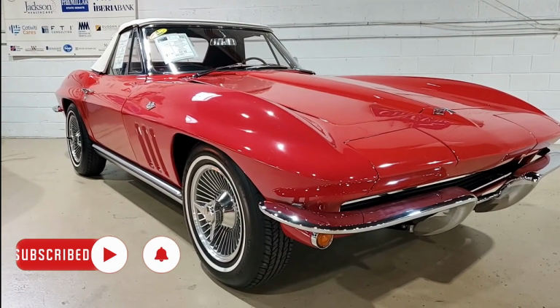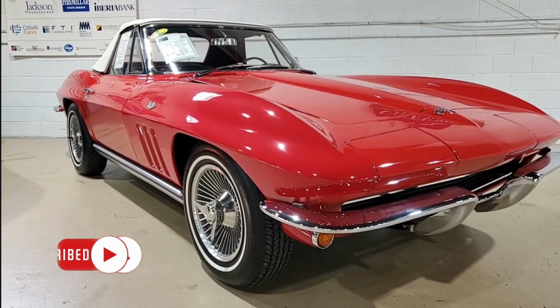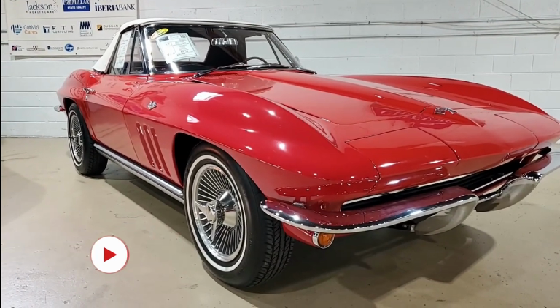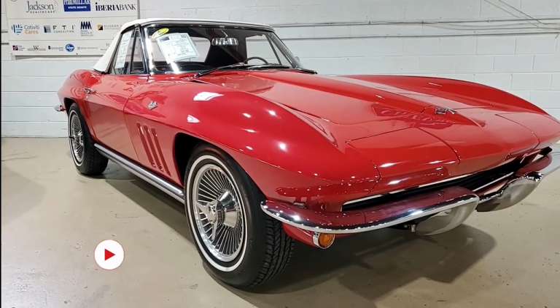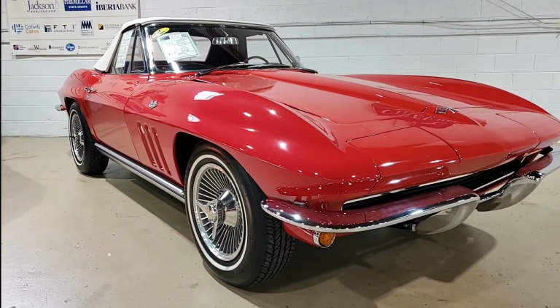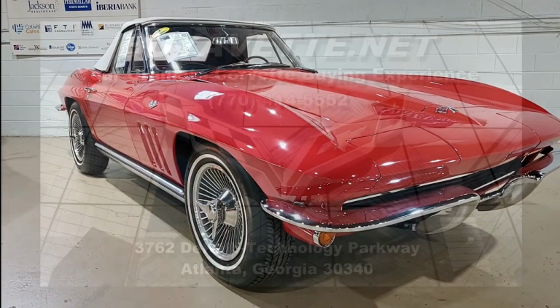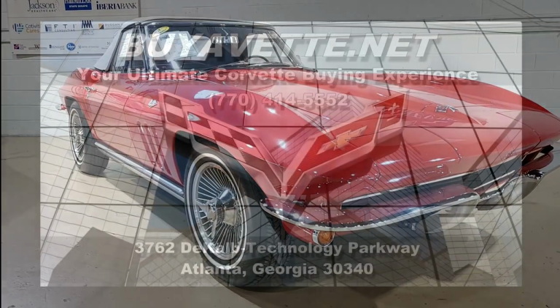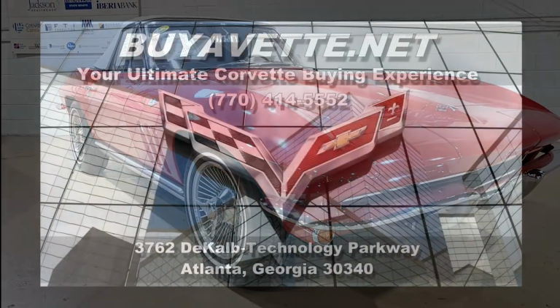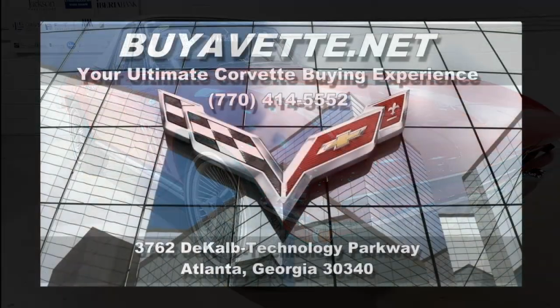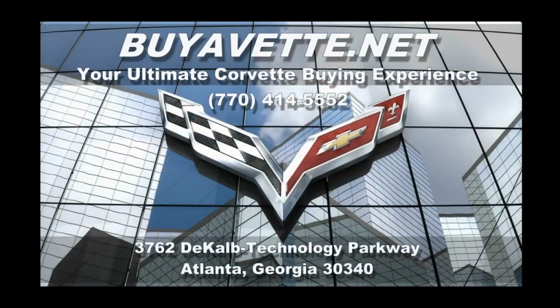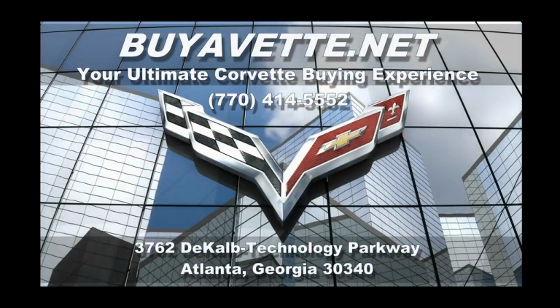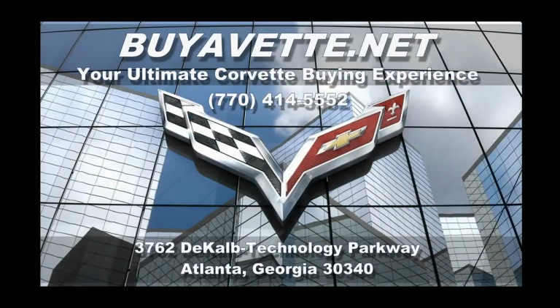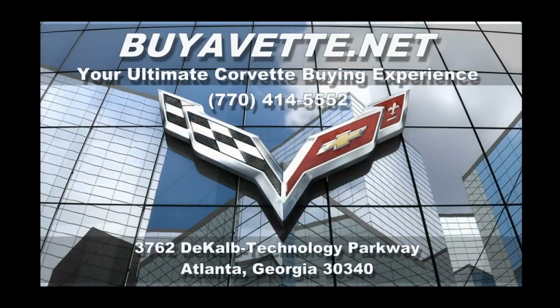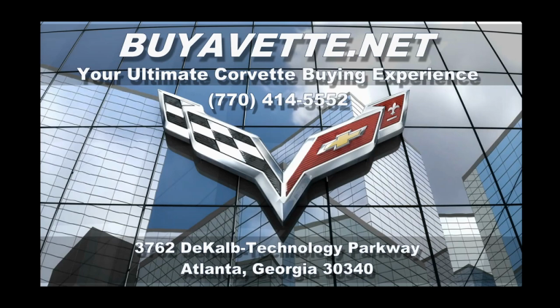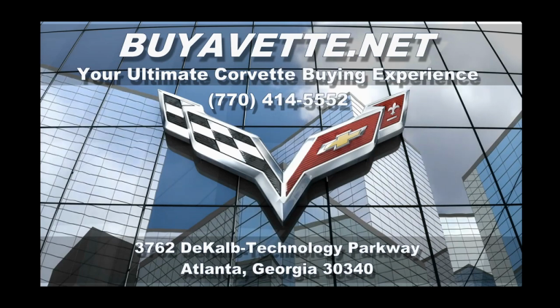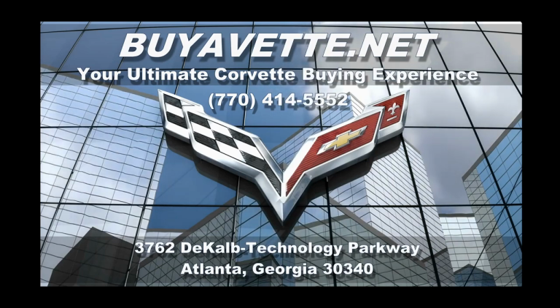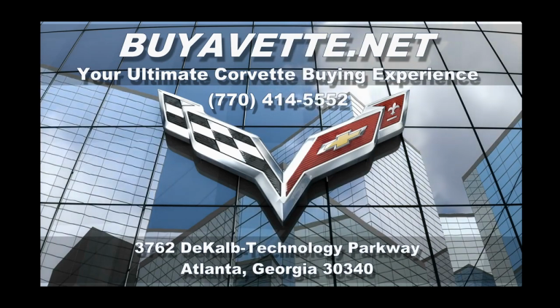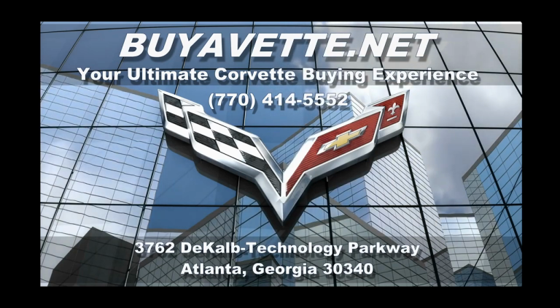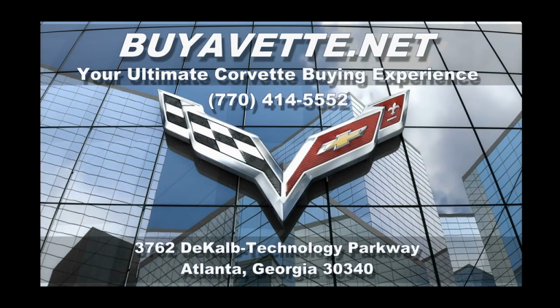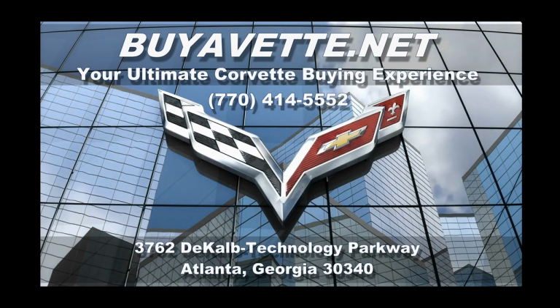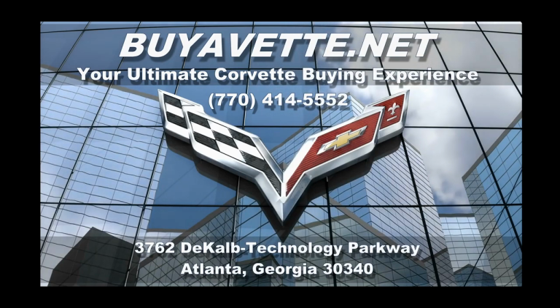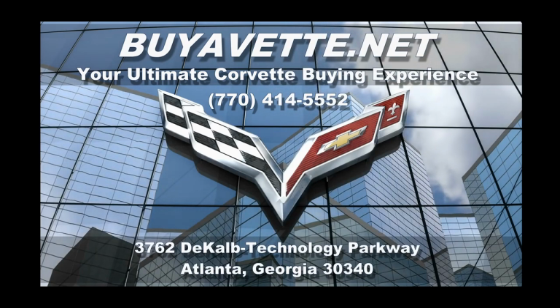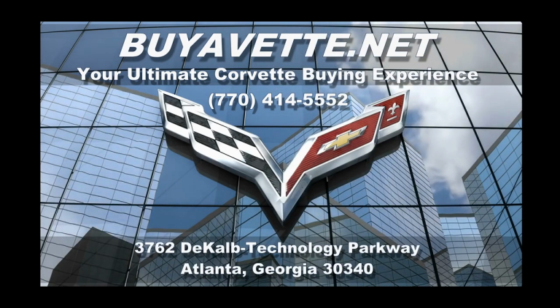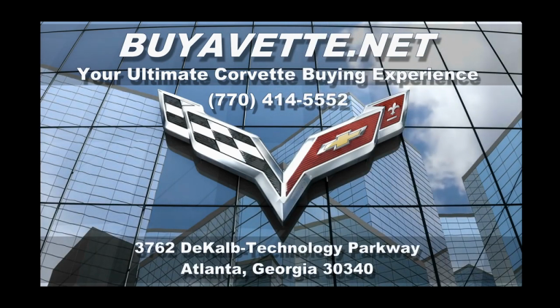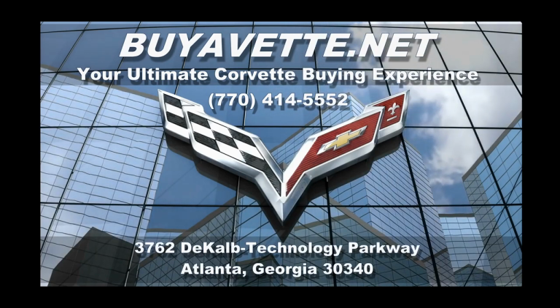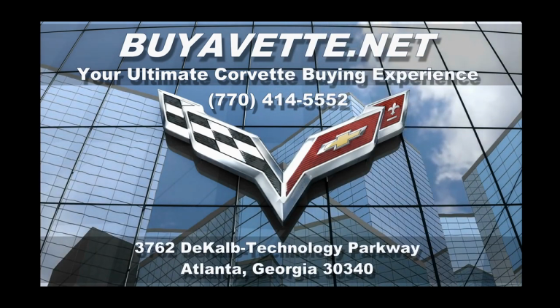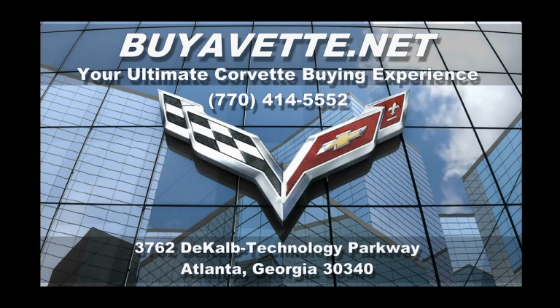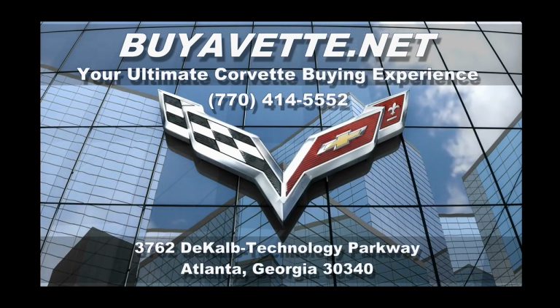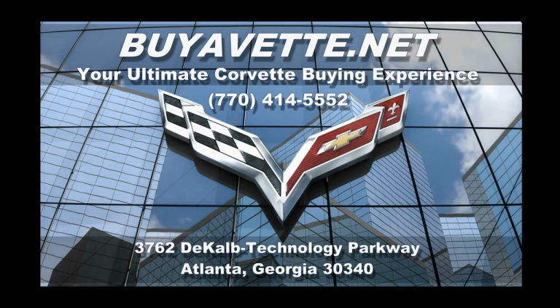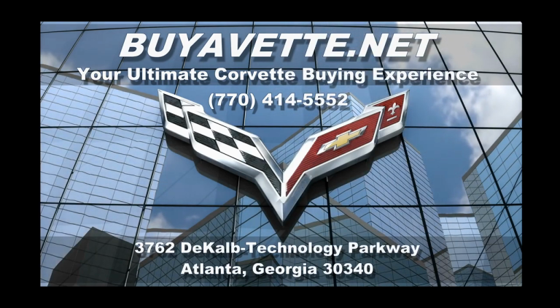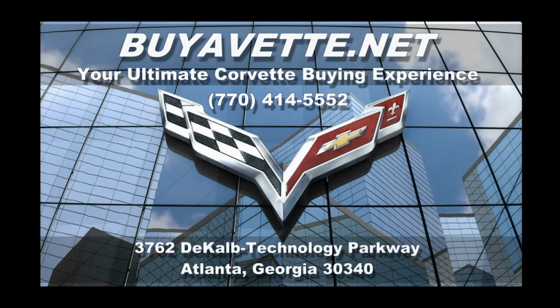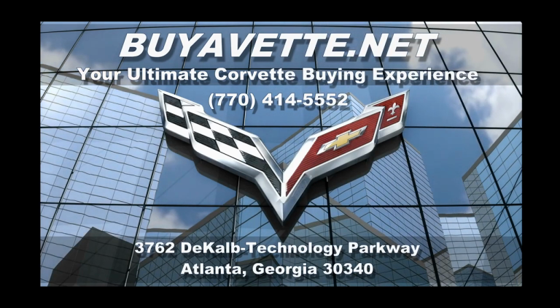What a Christmas present this would be — well, a present anytime. Give us a call here at buyavet.net in Atlanta, Georgia. We want to be your ultimate Corvette buying experience.